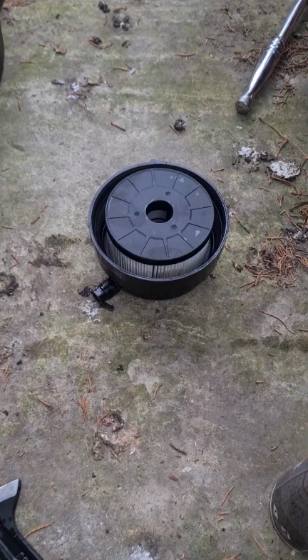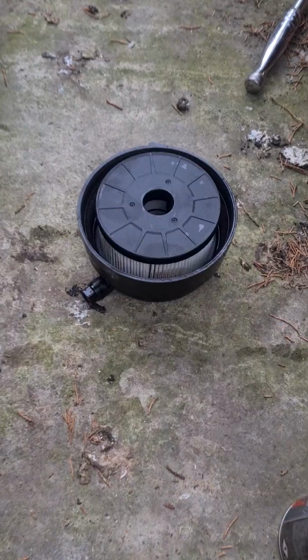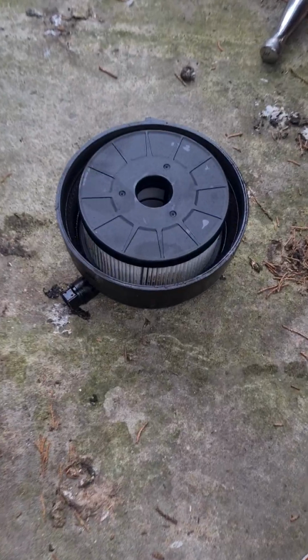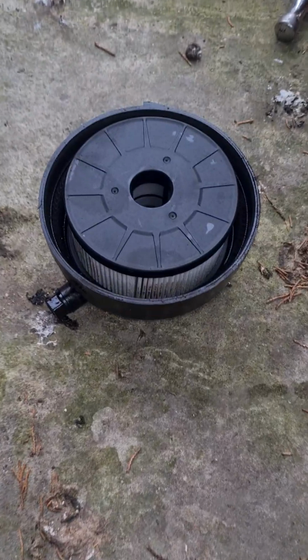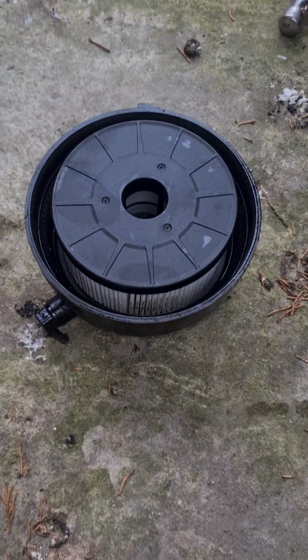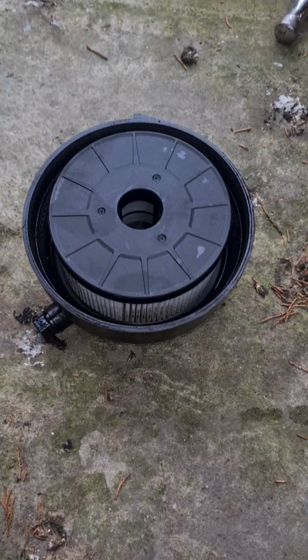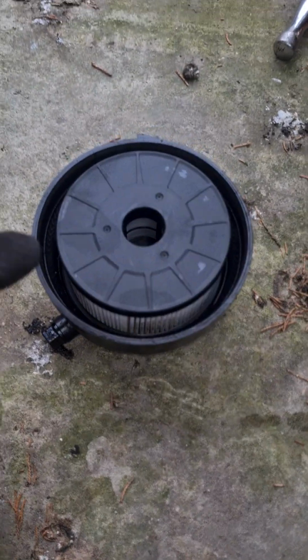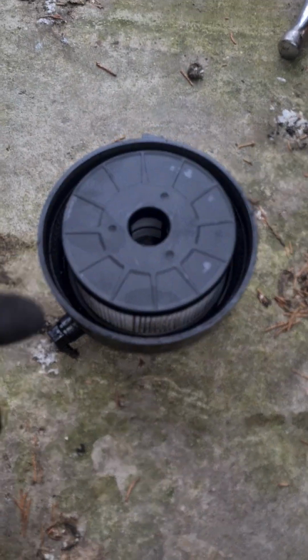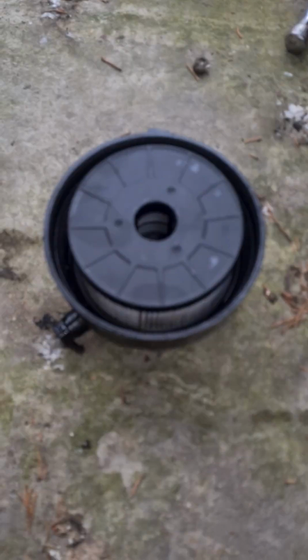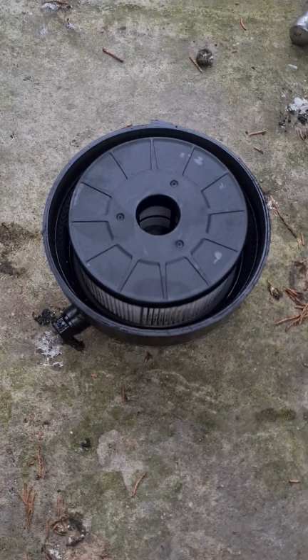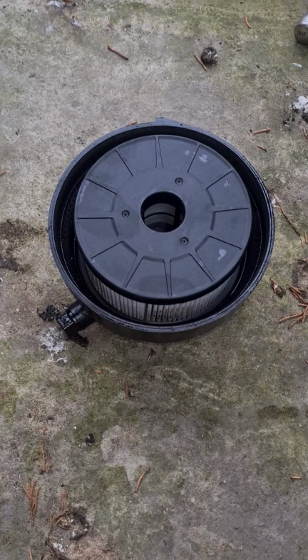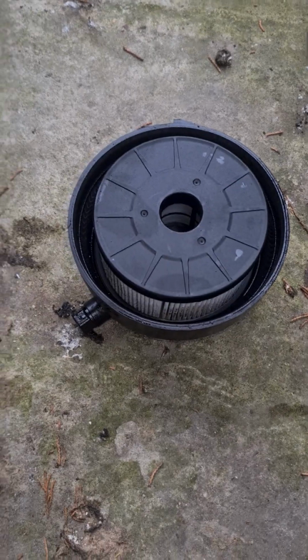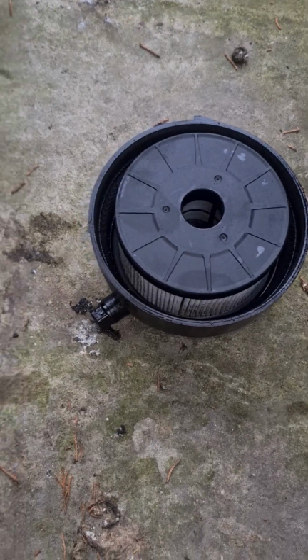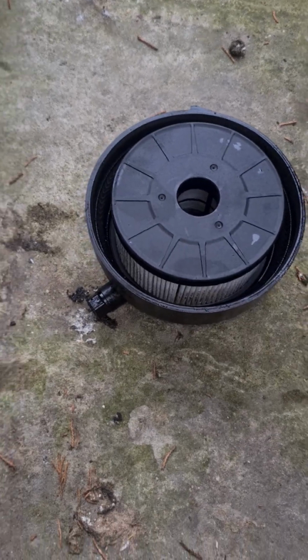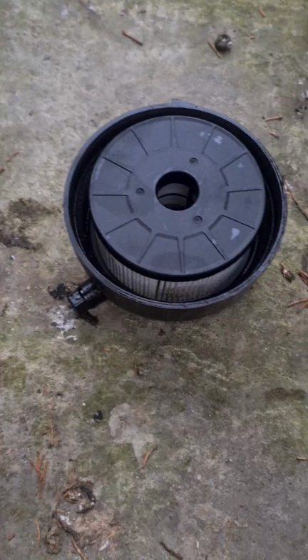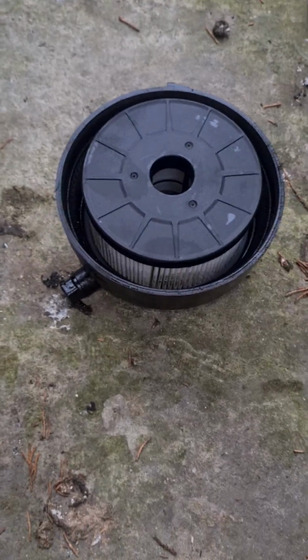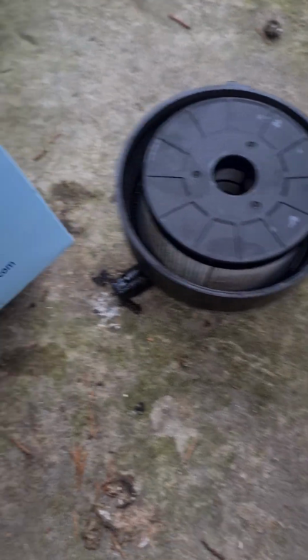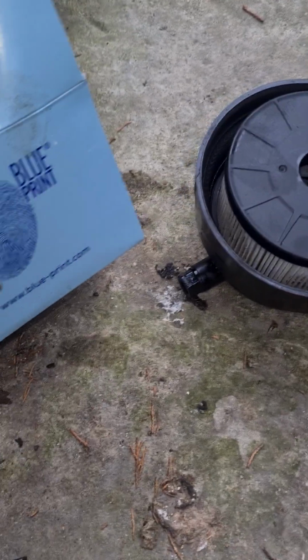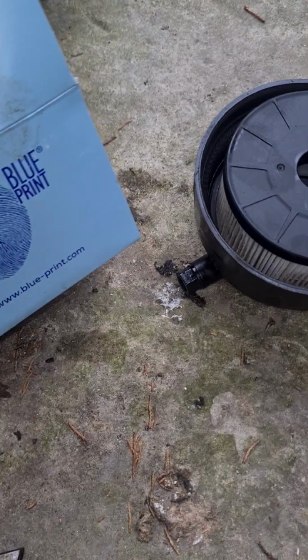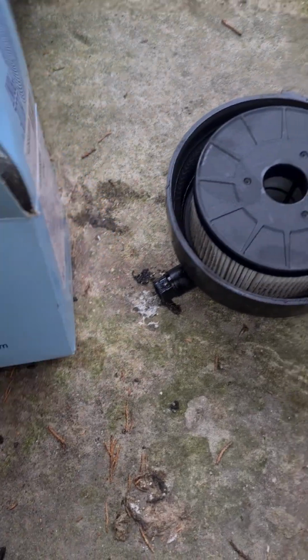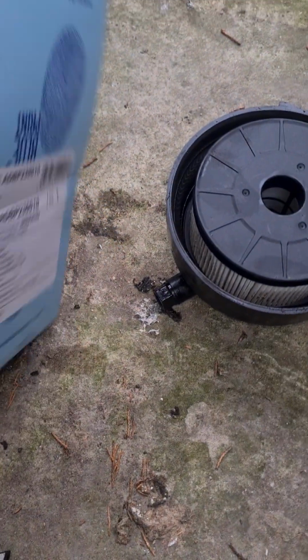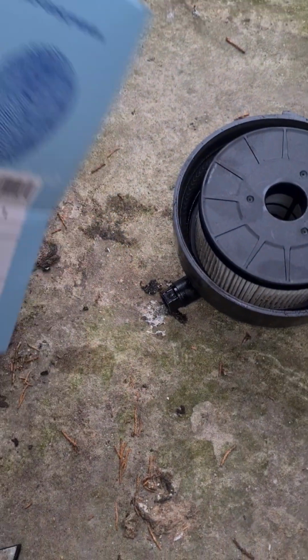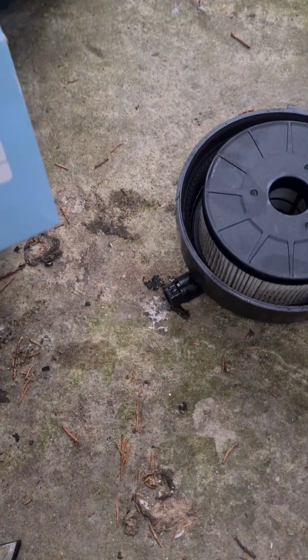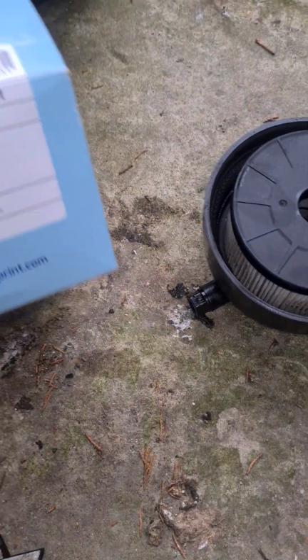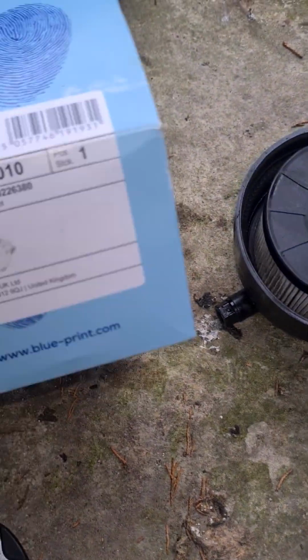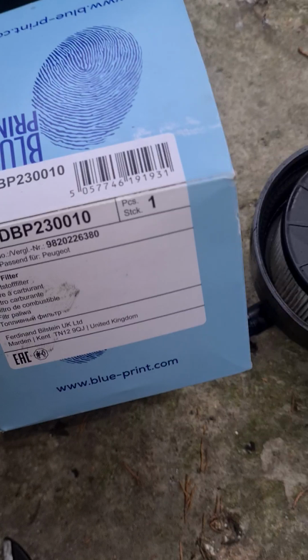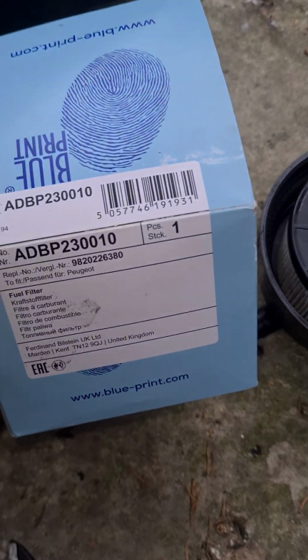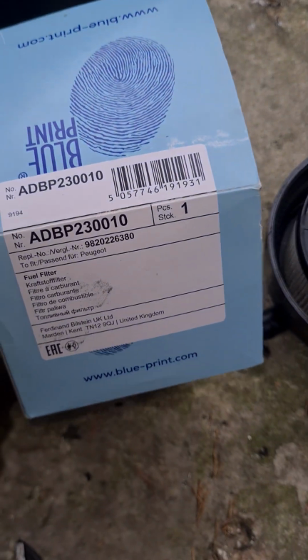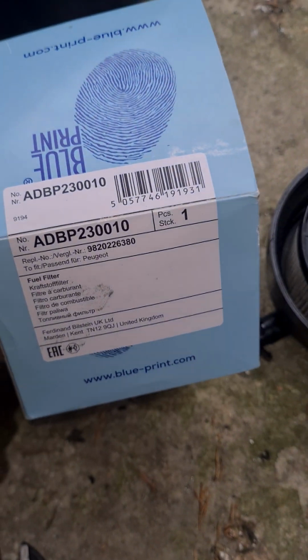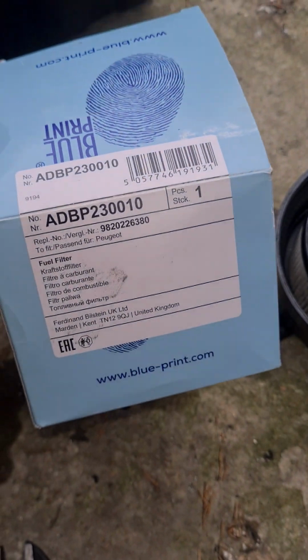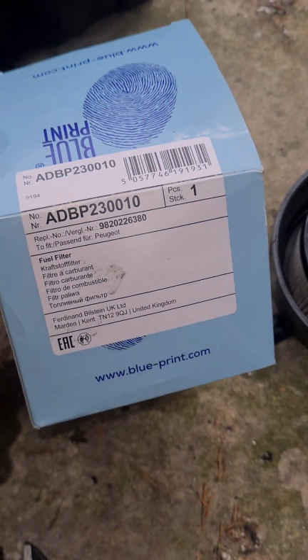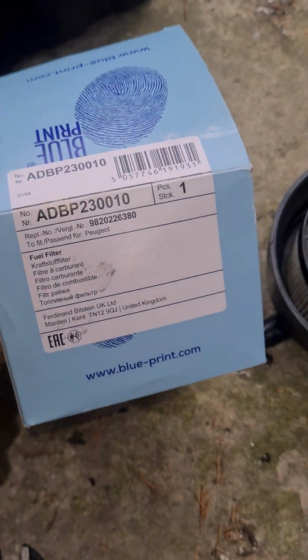Here's what I'm going to do — I've got a new filter in there. That's the part number on the filter.